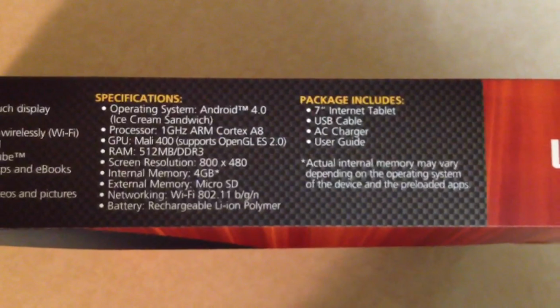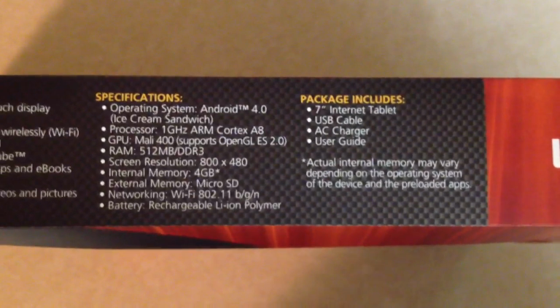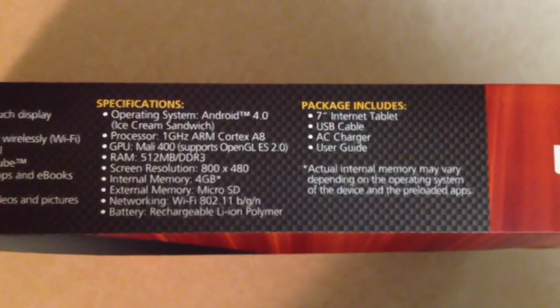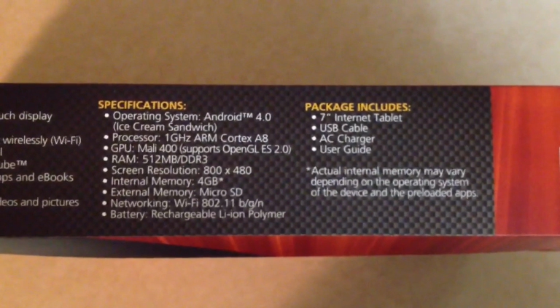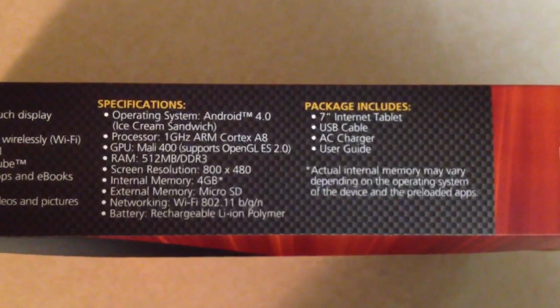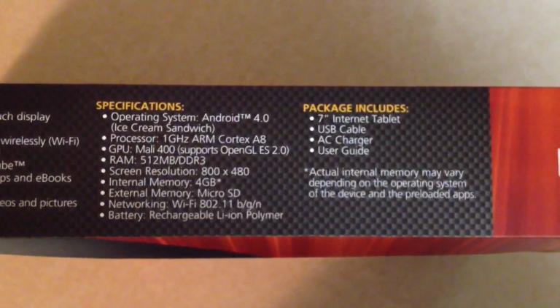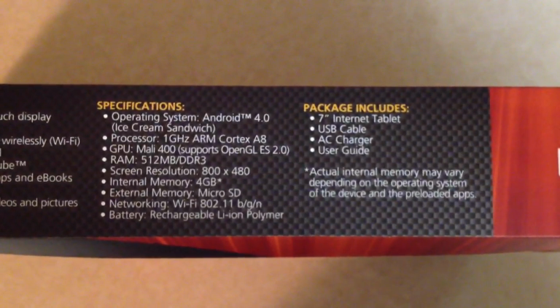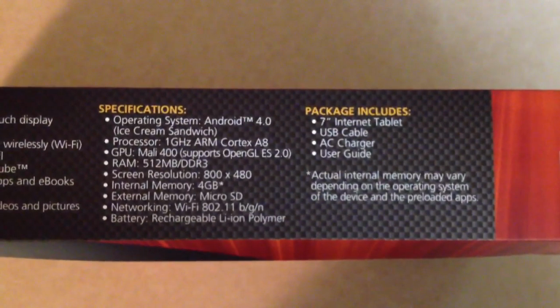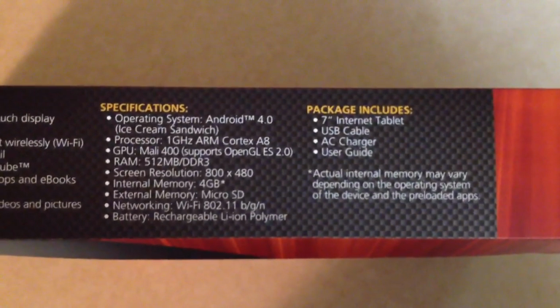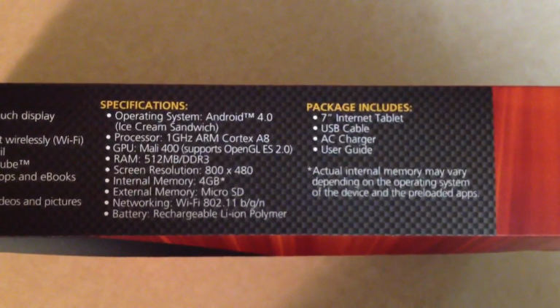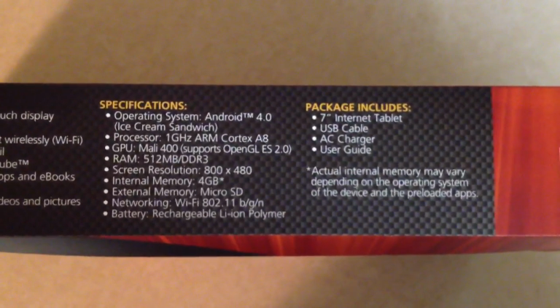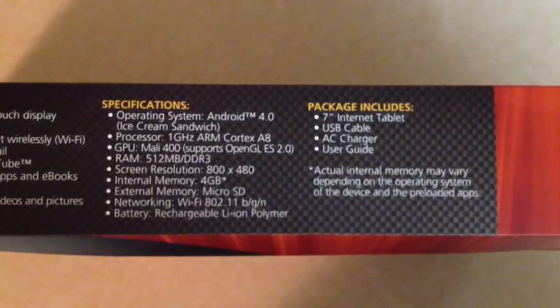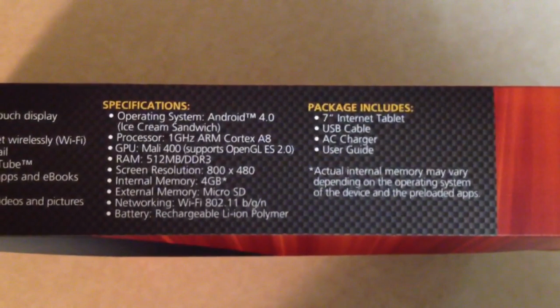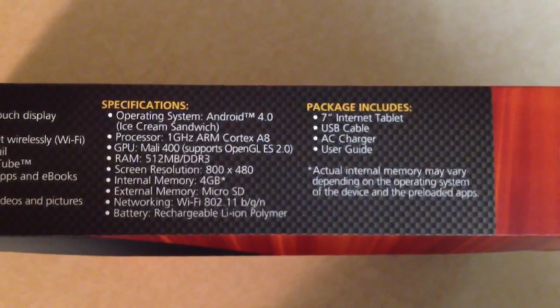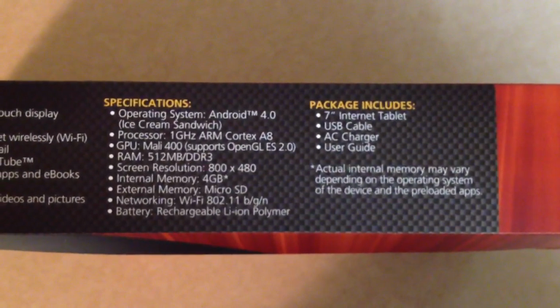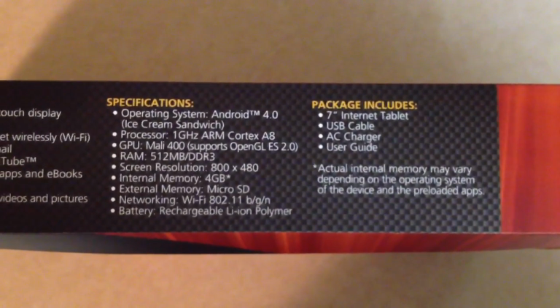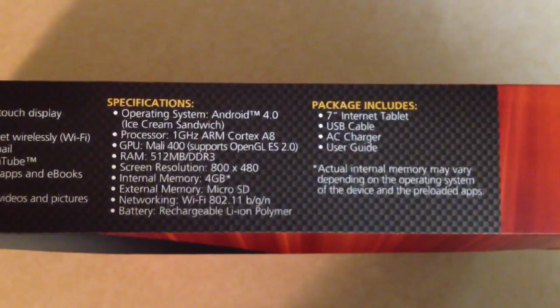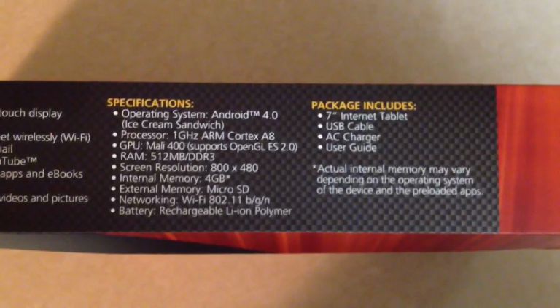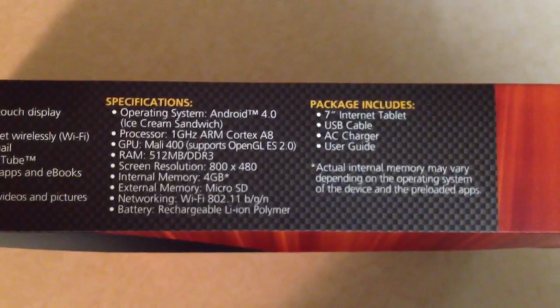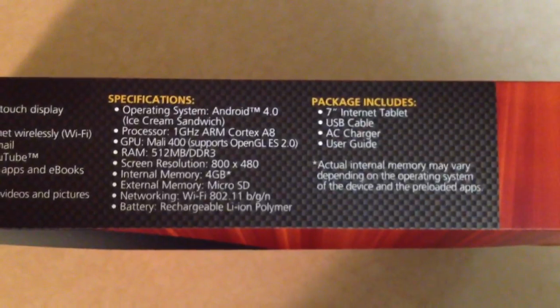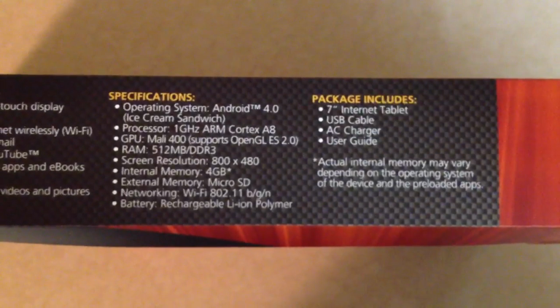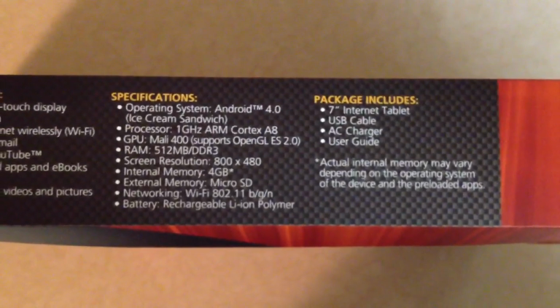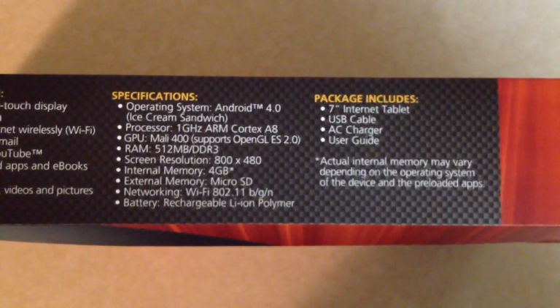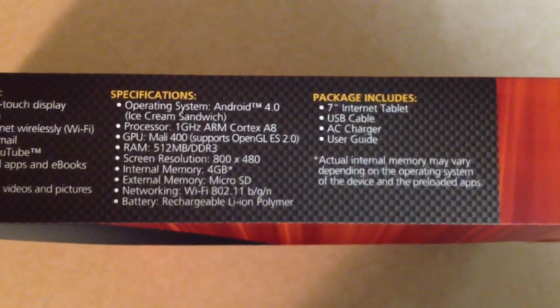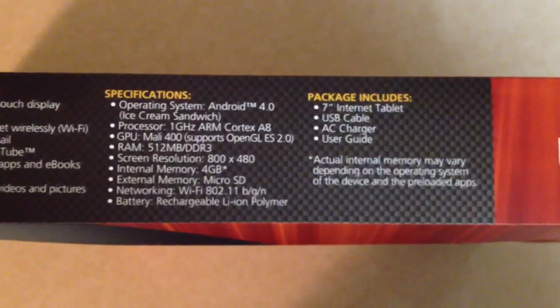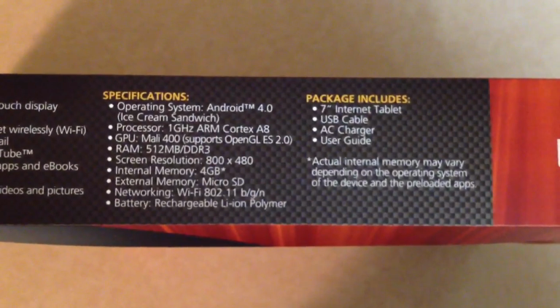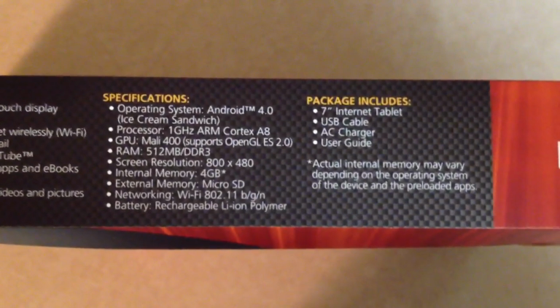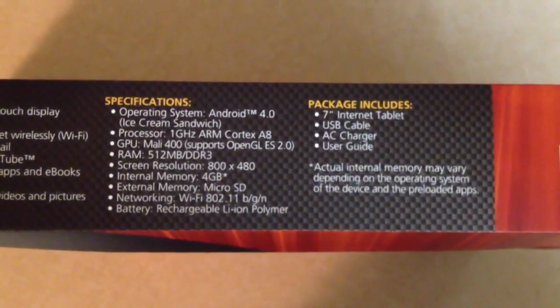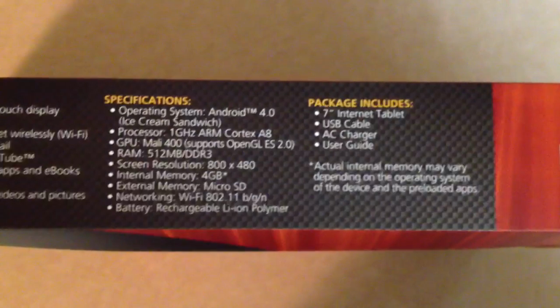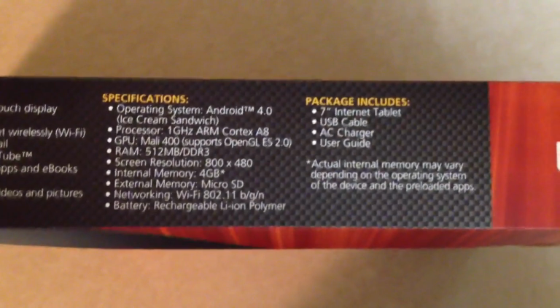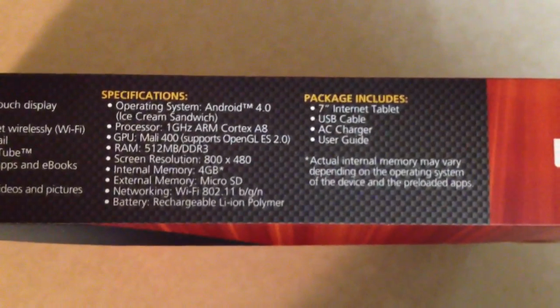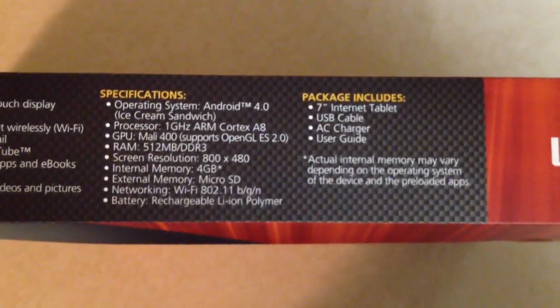Included in the package is a 7-inch internet tablet, USB cable, AC charger, and a user guide.